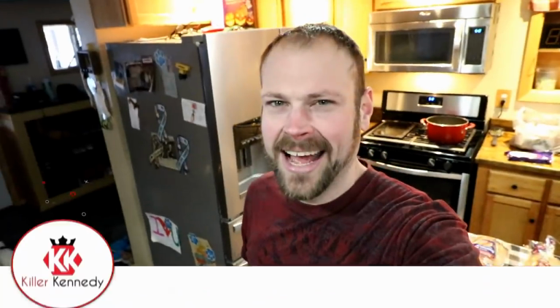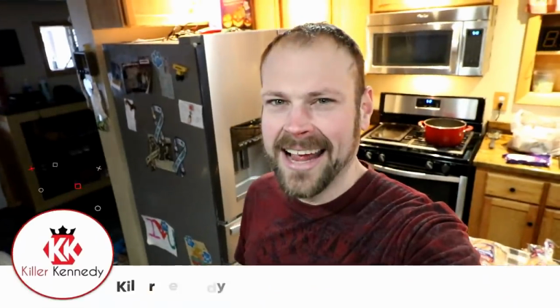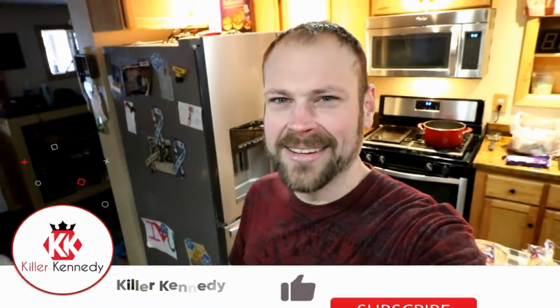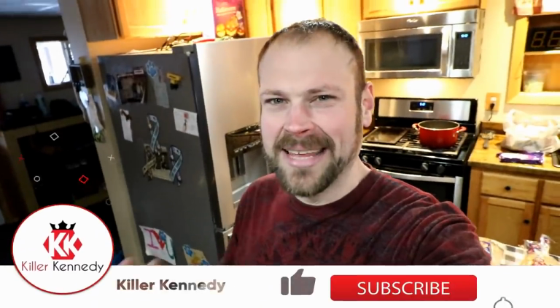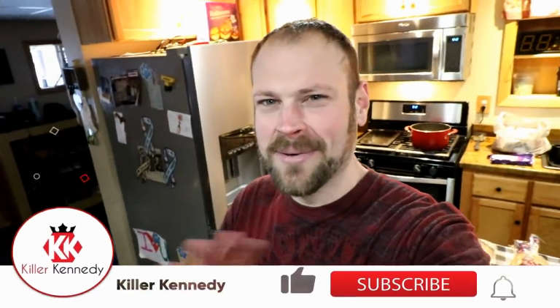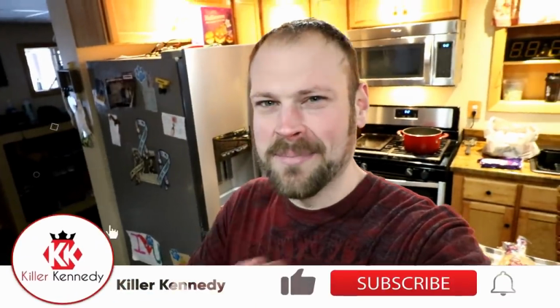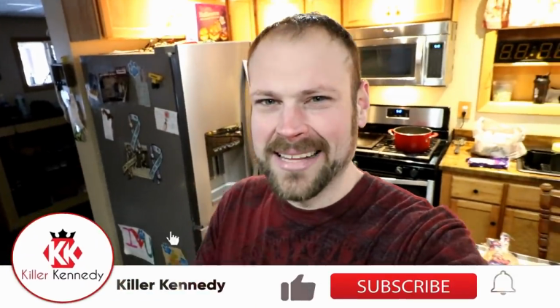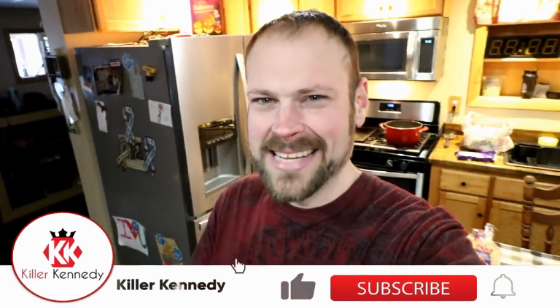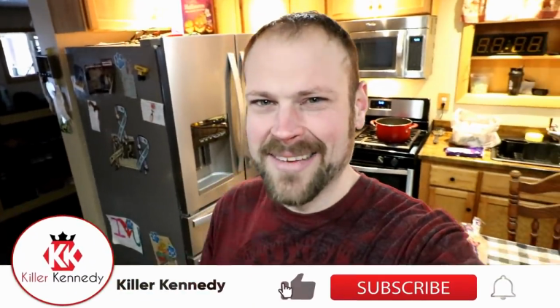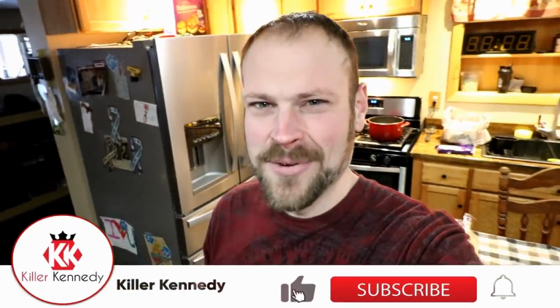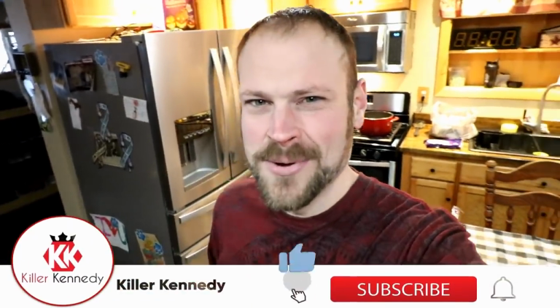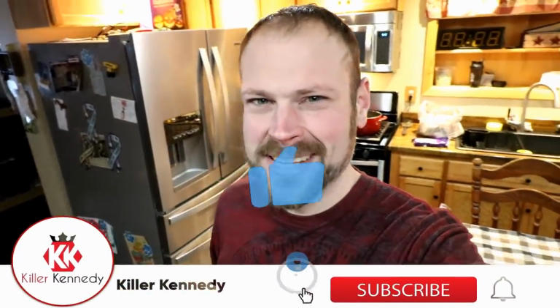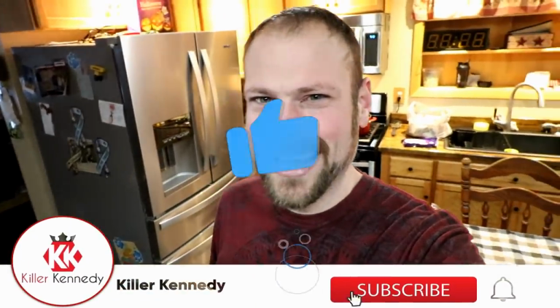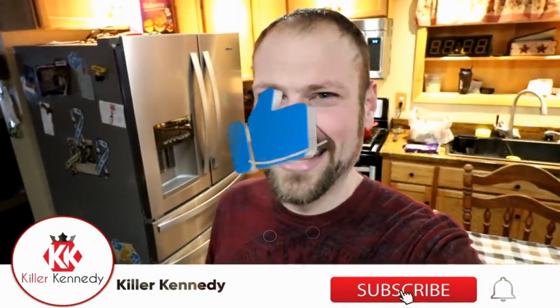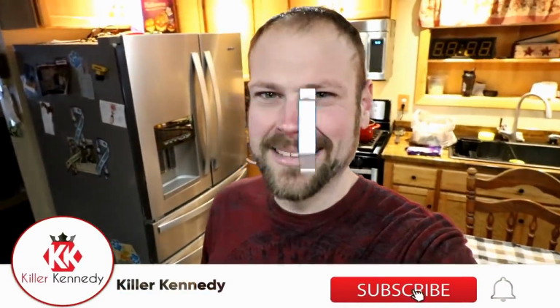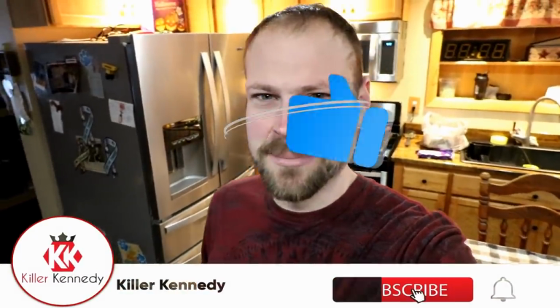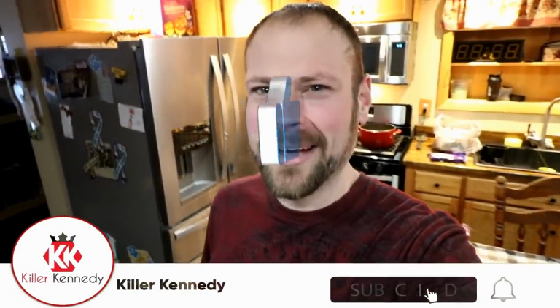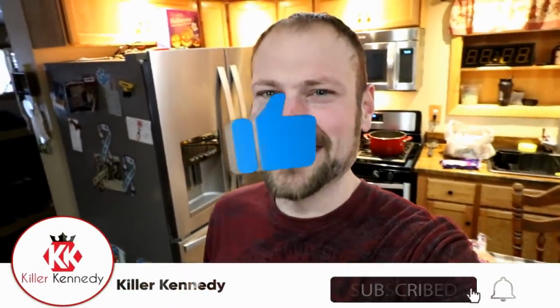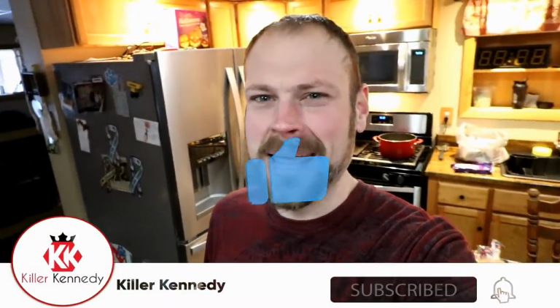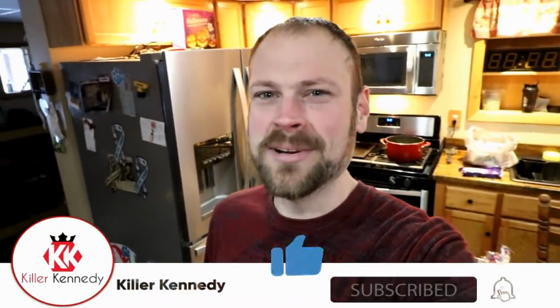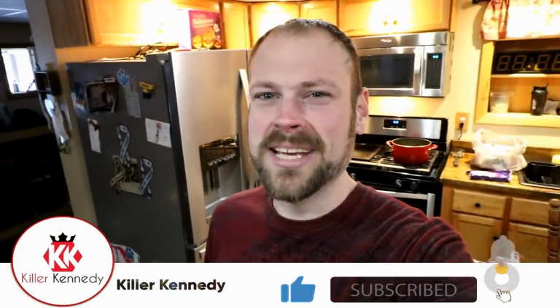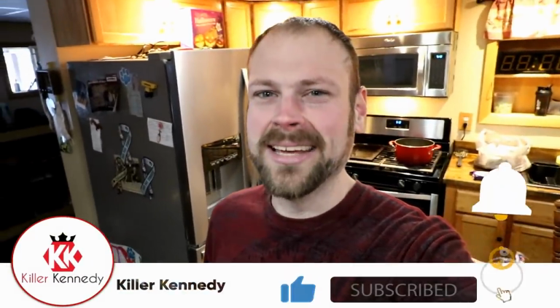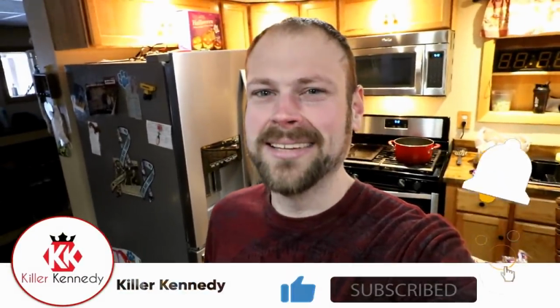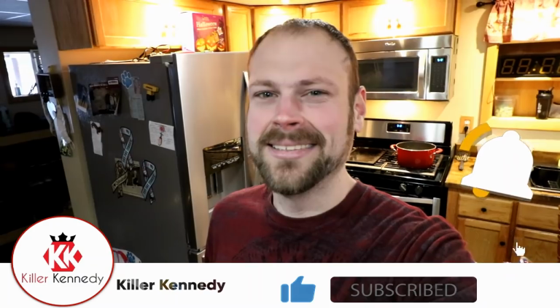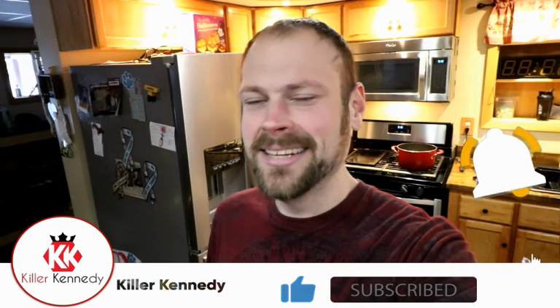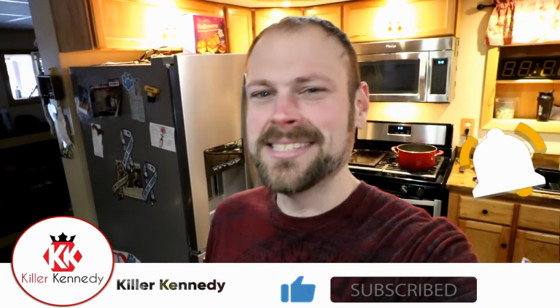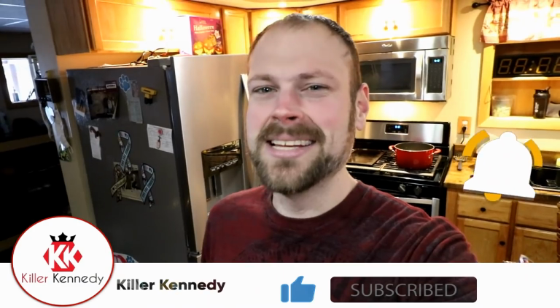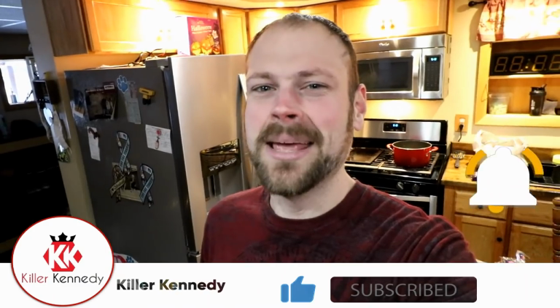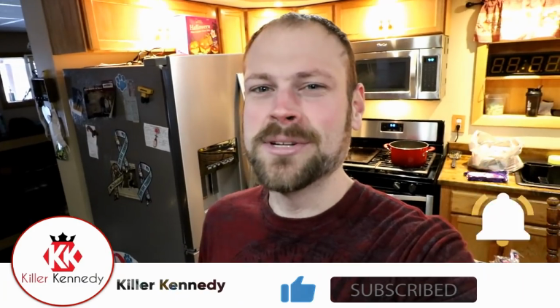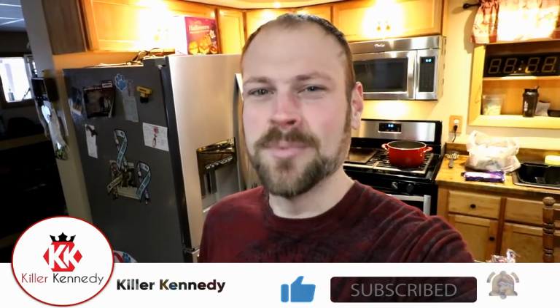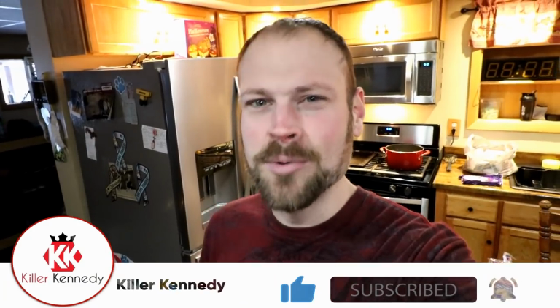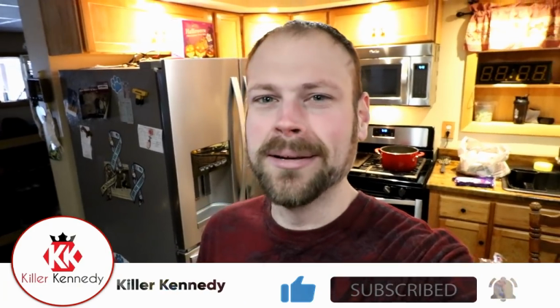Hi Killer Klan, welcome back to Giant Foods. Today we're back on a sandwich kick — not just any sandwich, a Reuben.